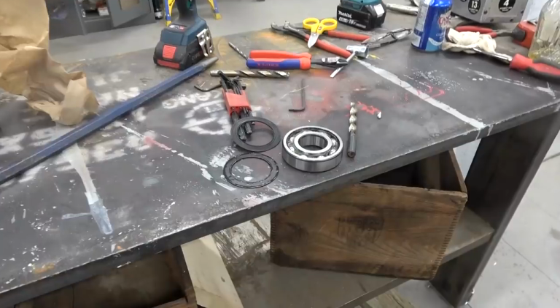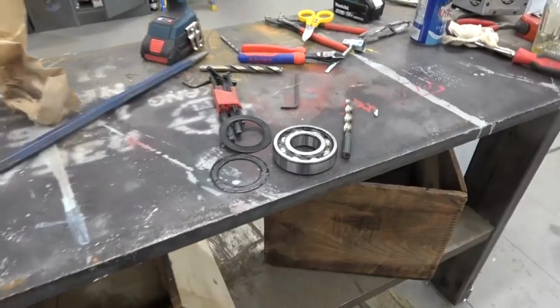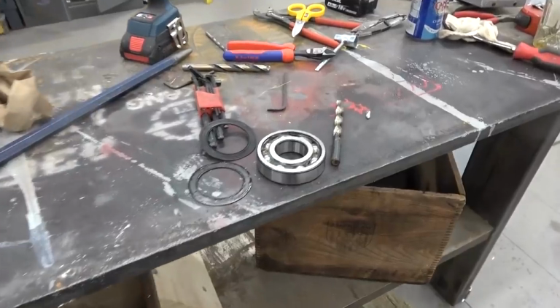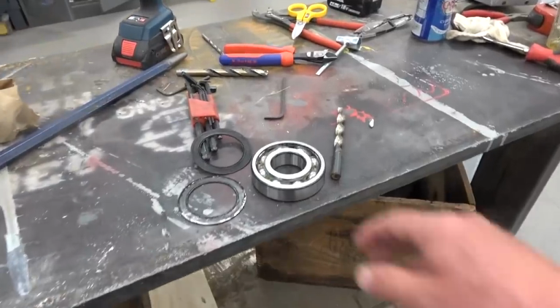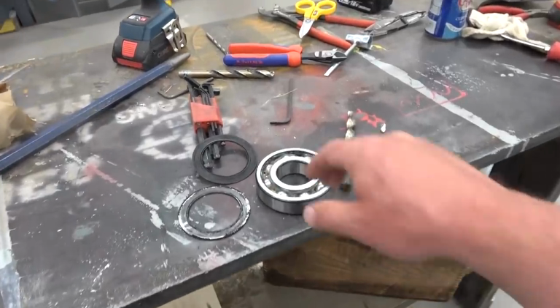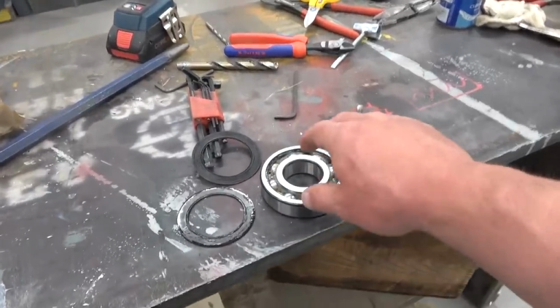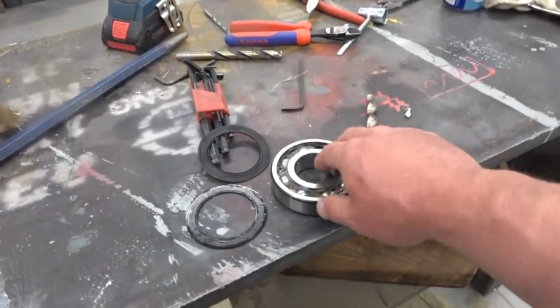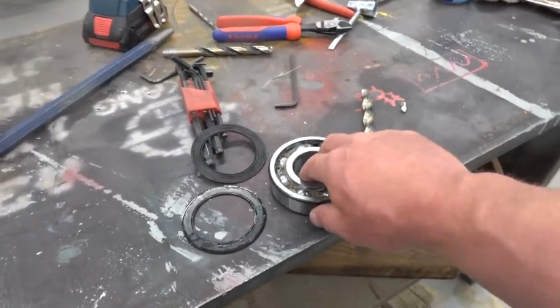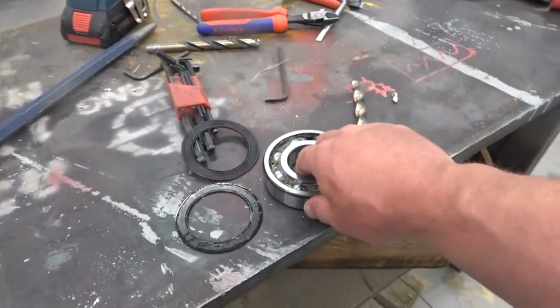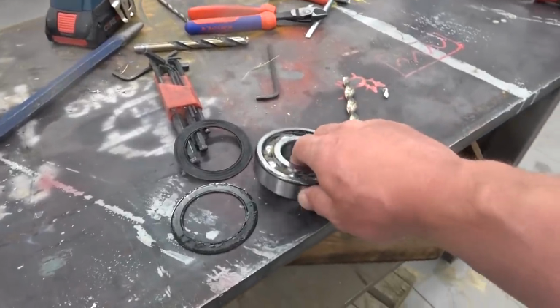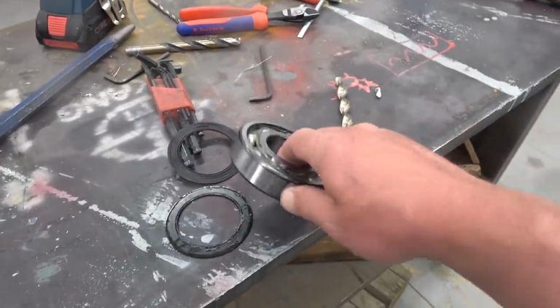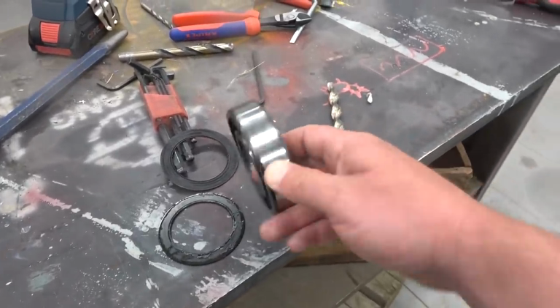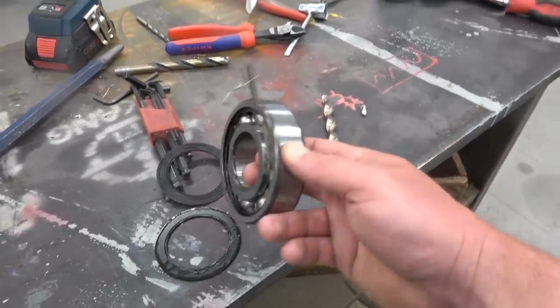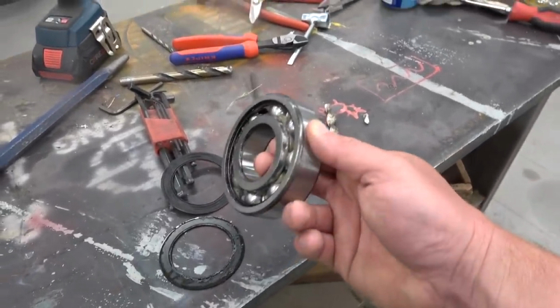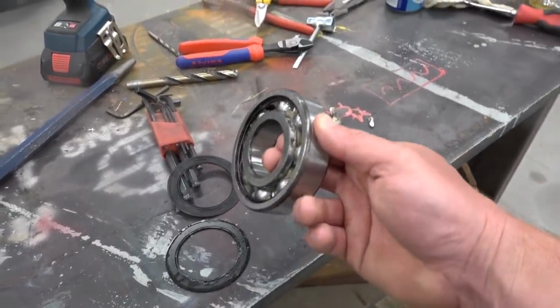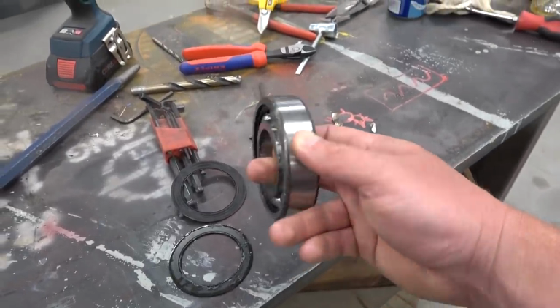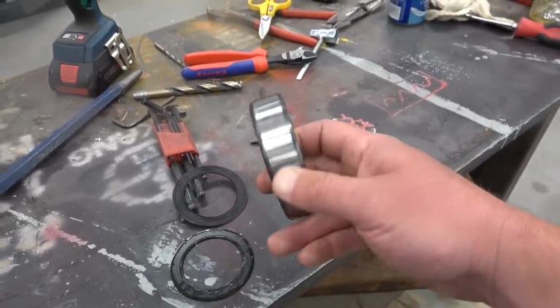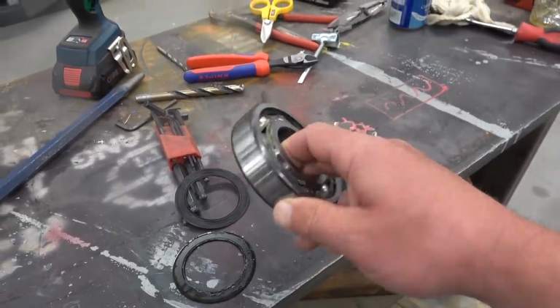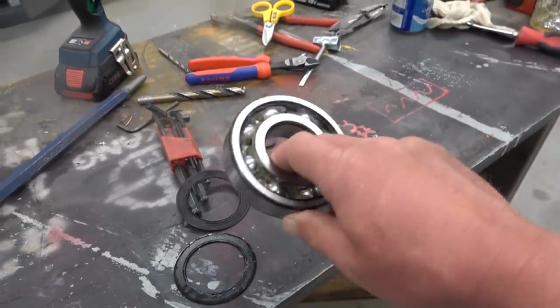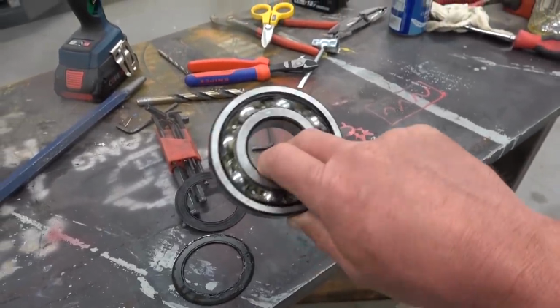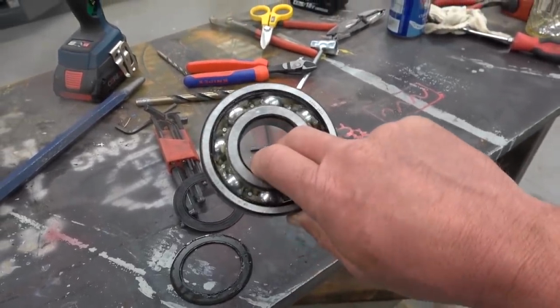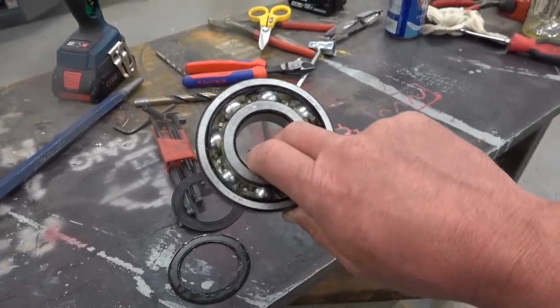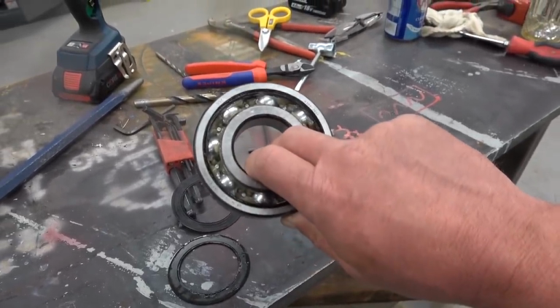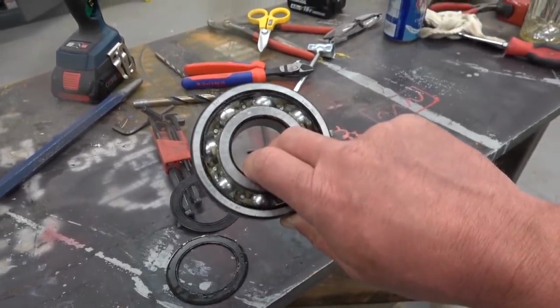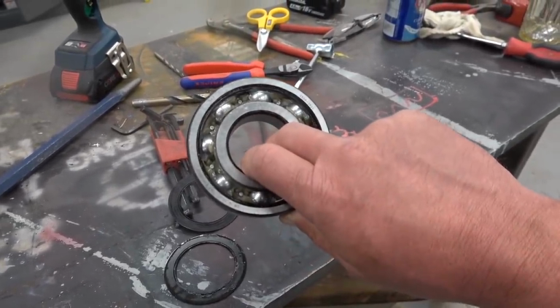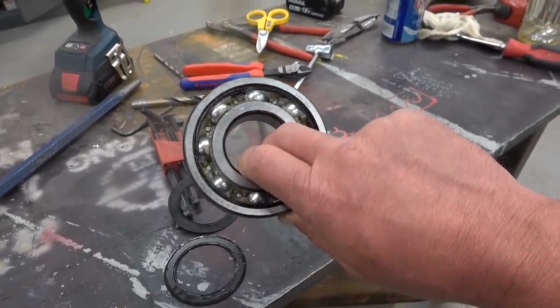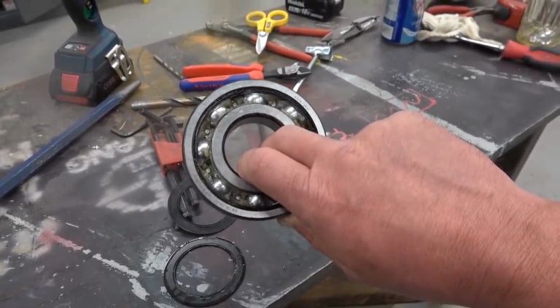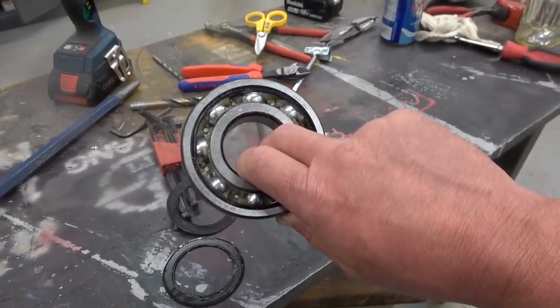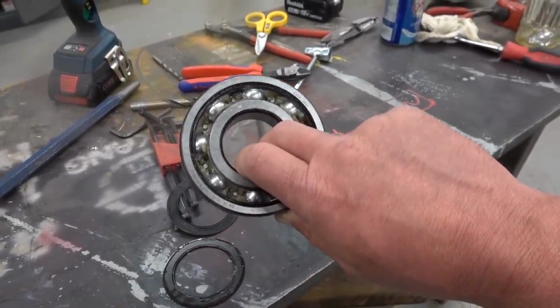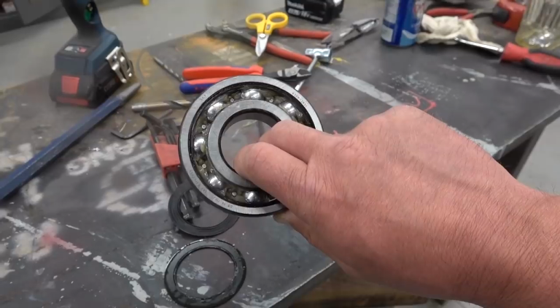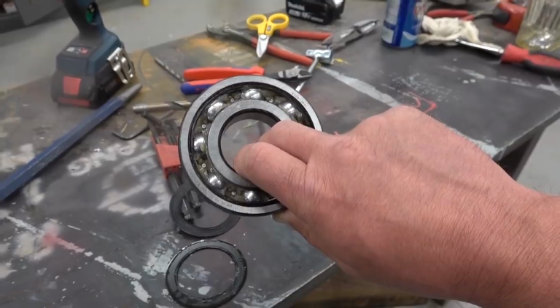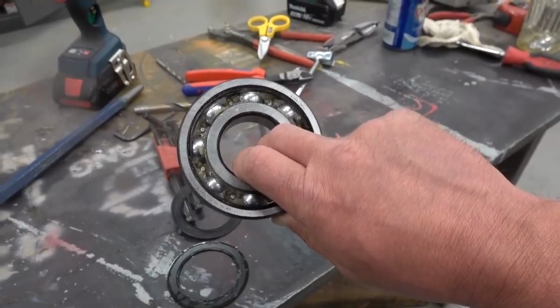Gentlemen, welcome back to the shop. Today we got a treat especial. I'm going to show you something cool as fuck.